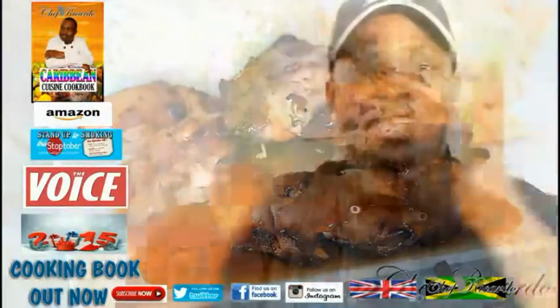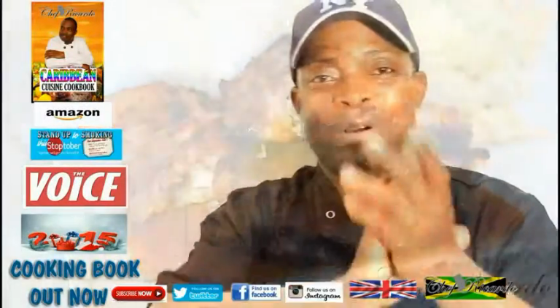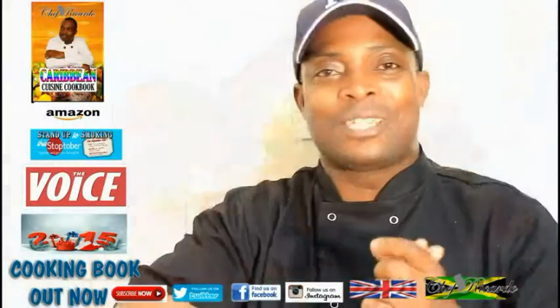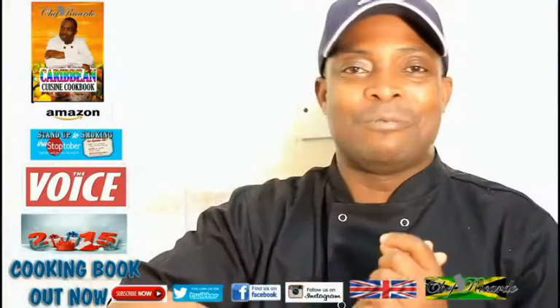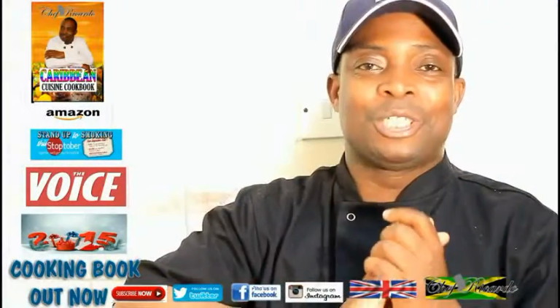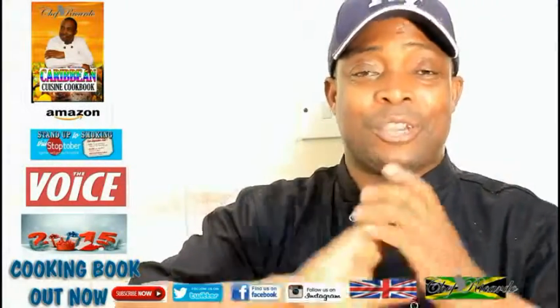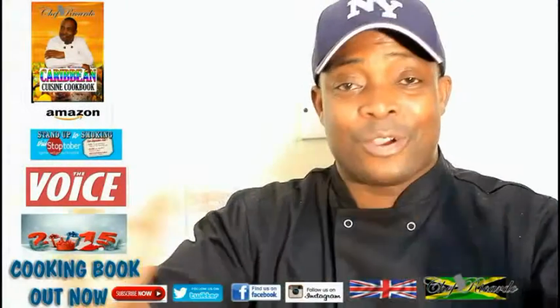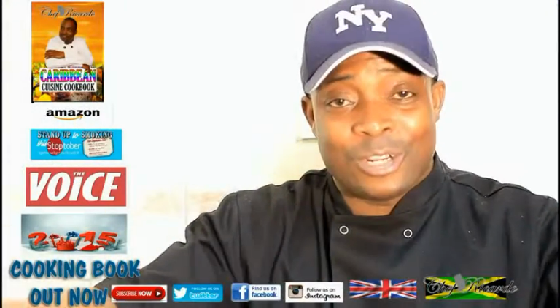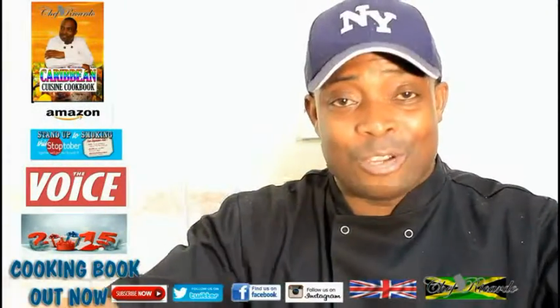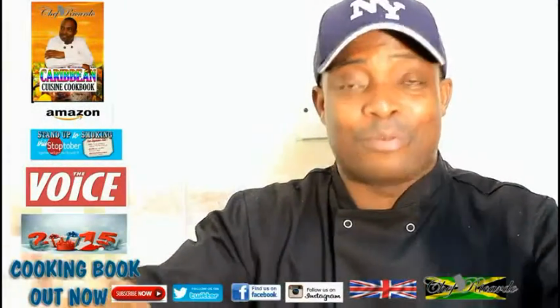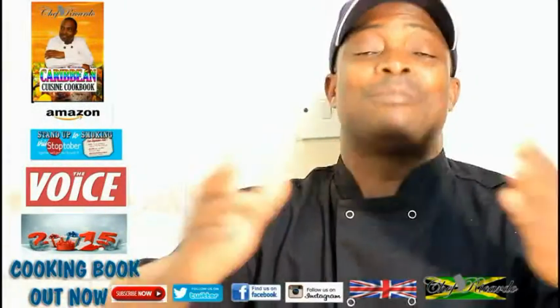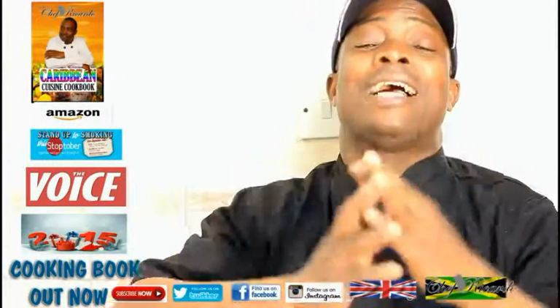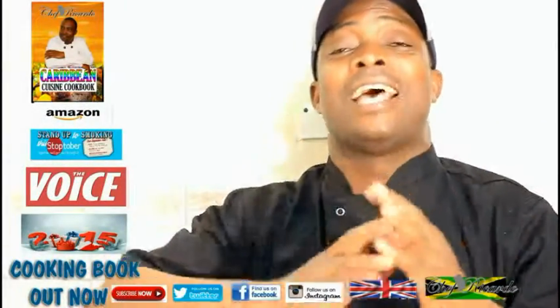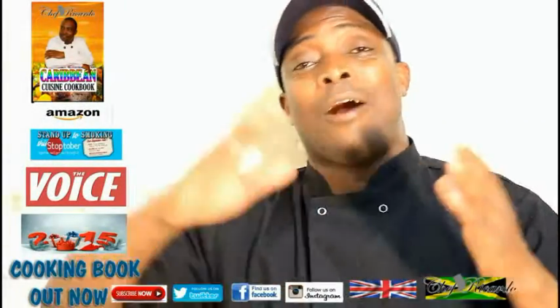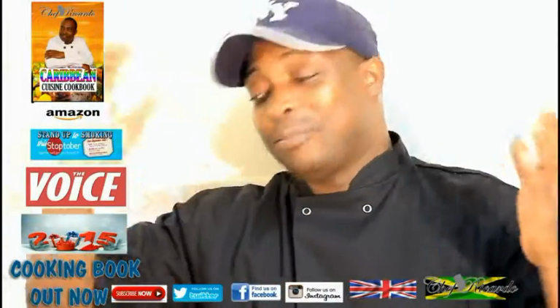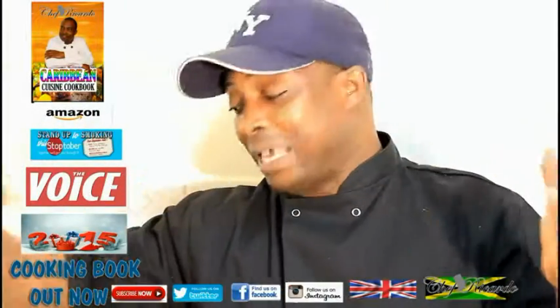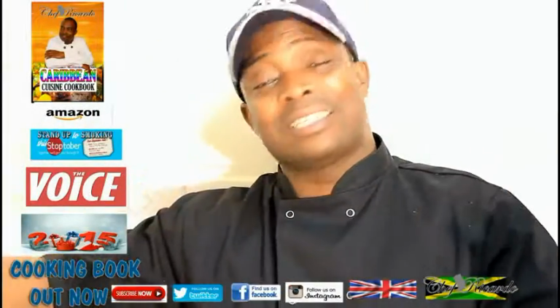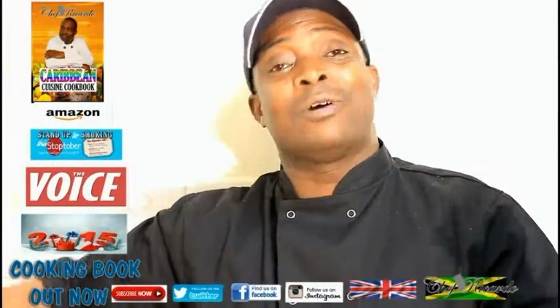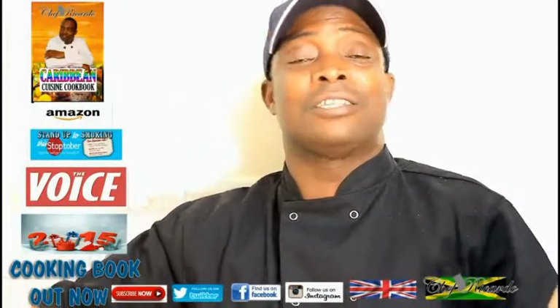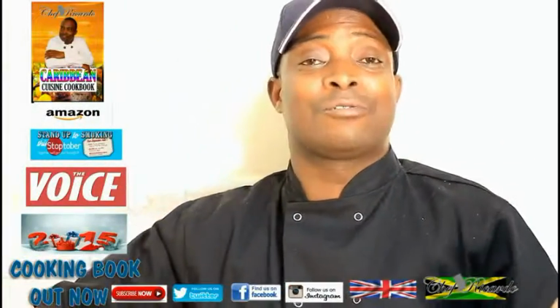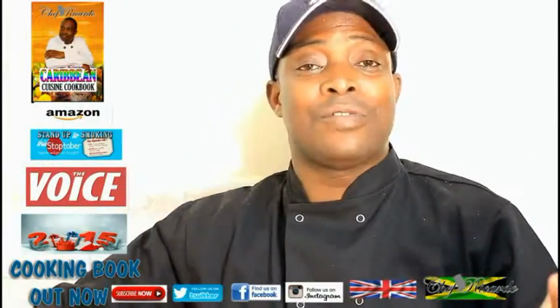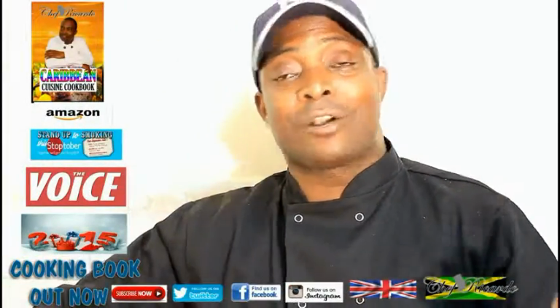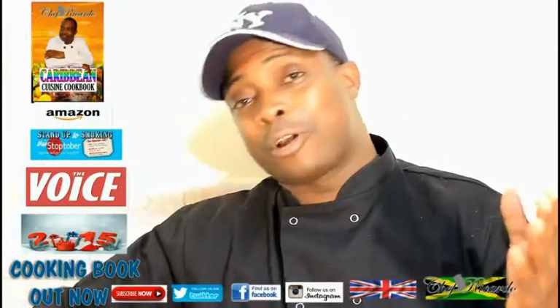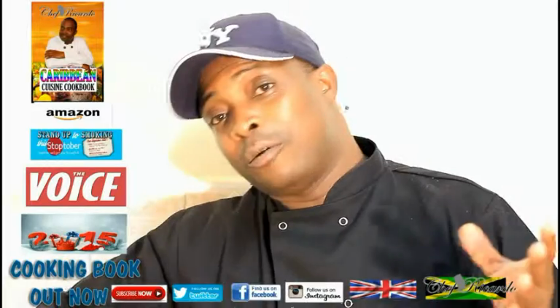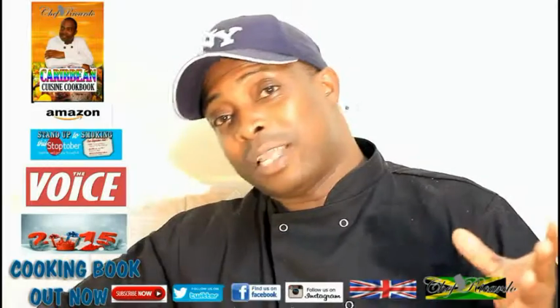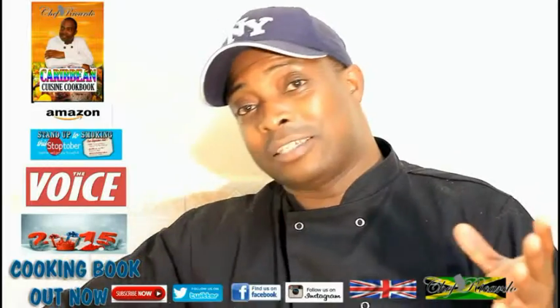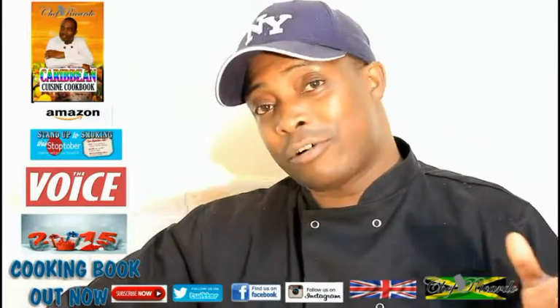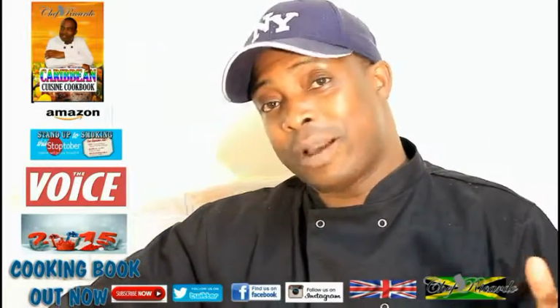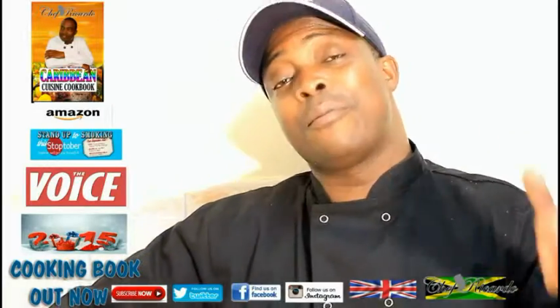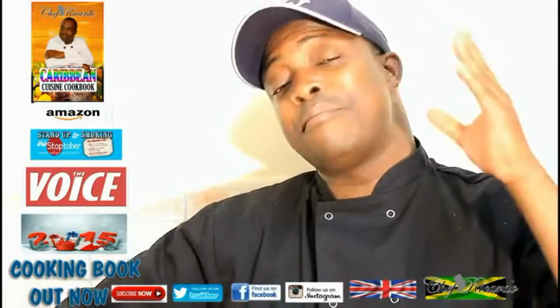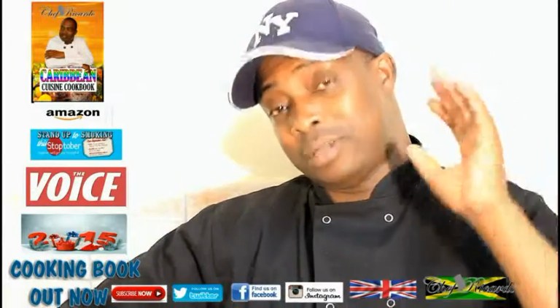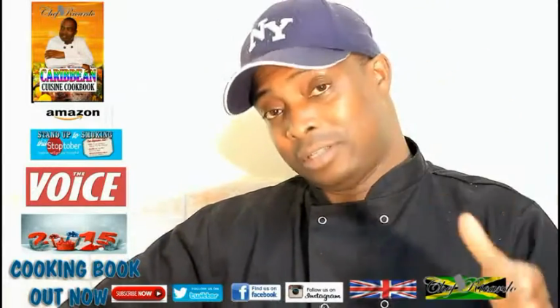Welcome back here to the kitchen one more time with Chef Ricotta Cooking Program. I just want to give you a quick update and a quick reminder.